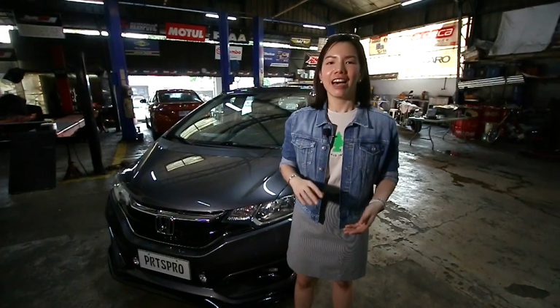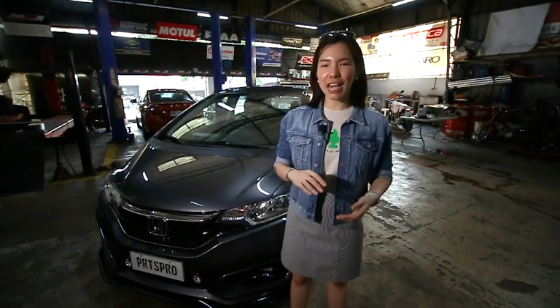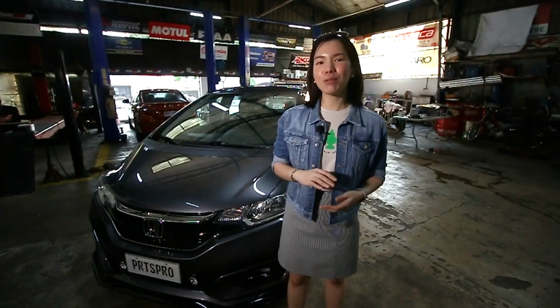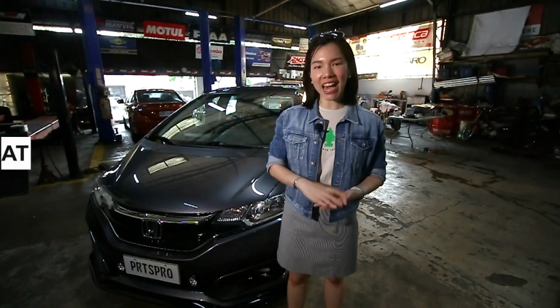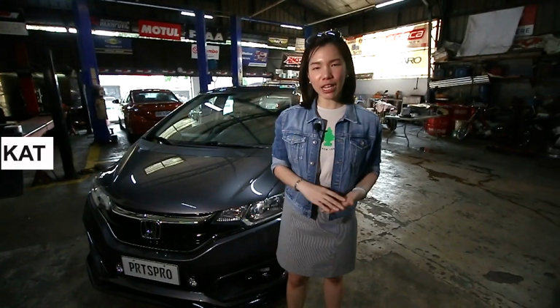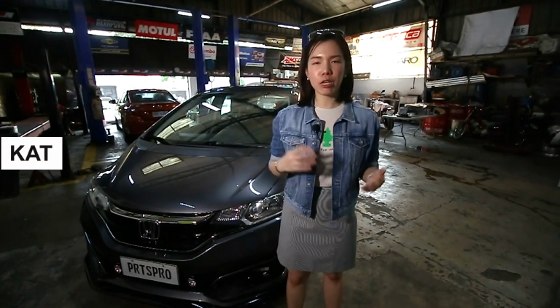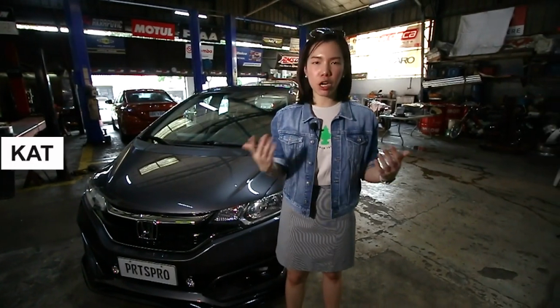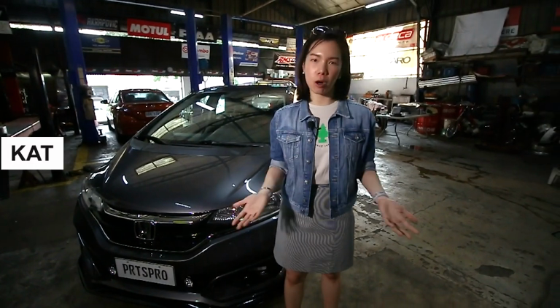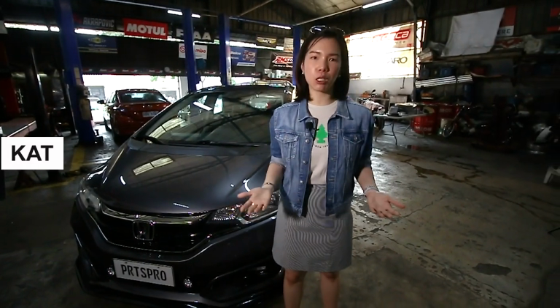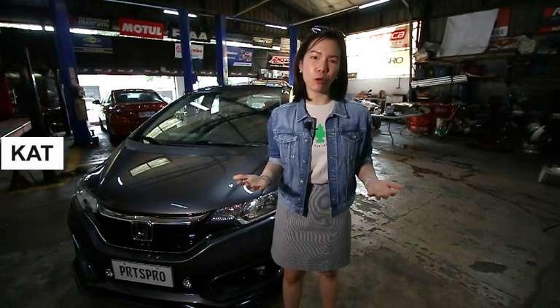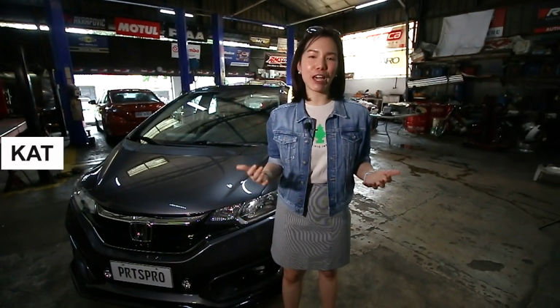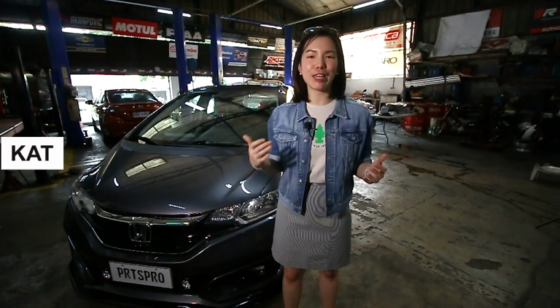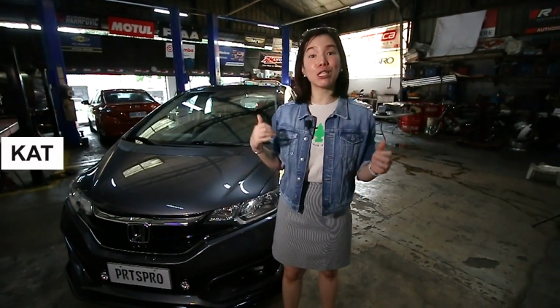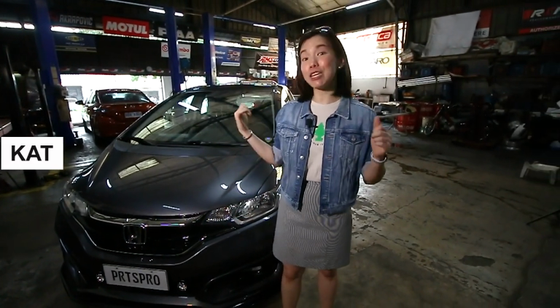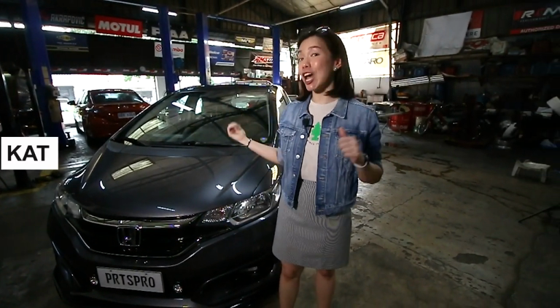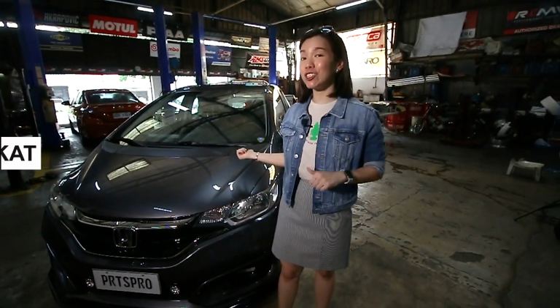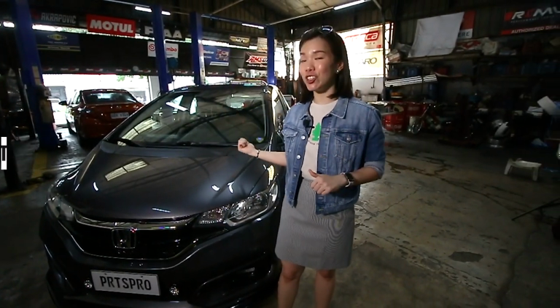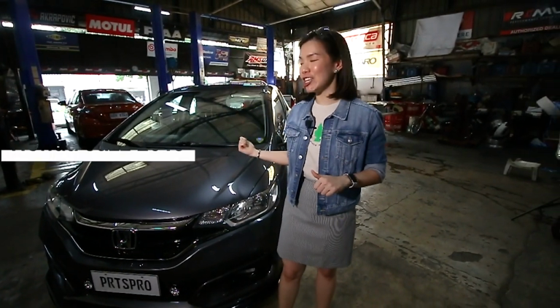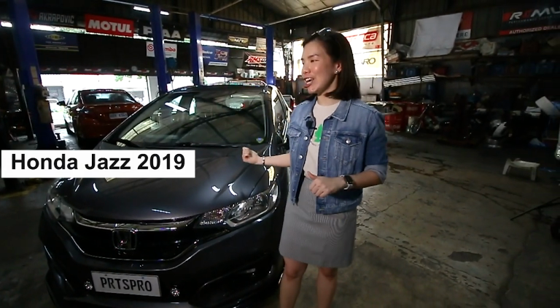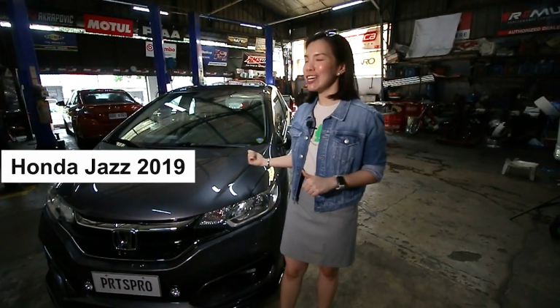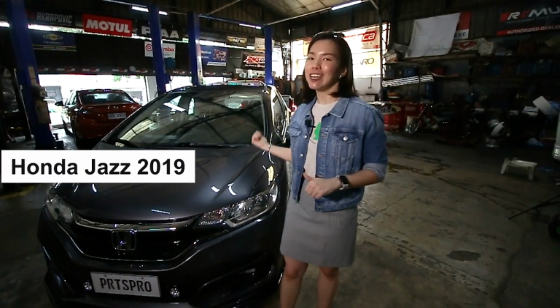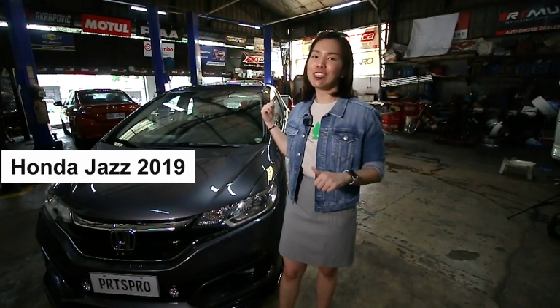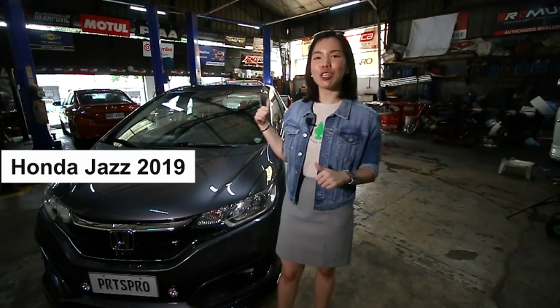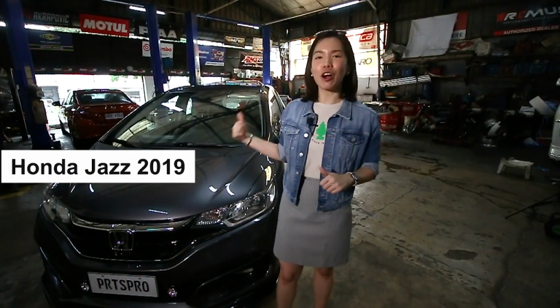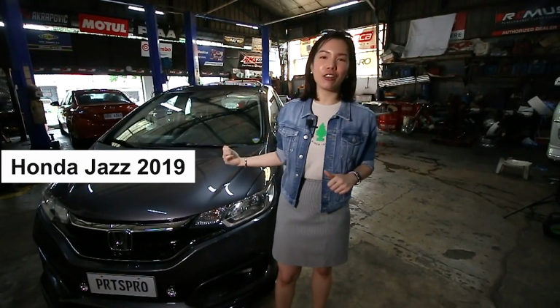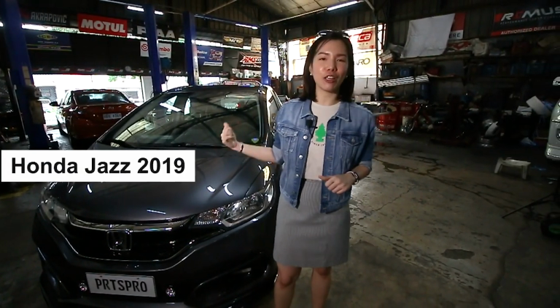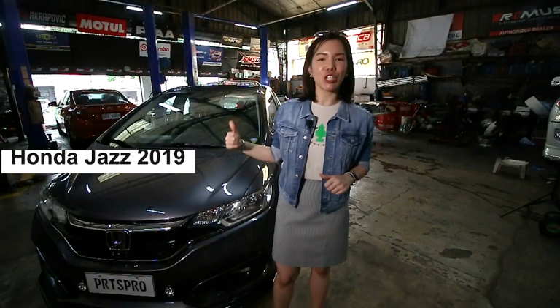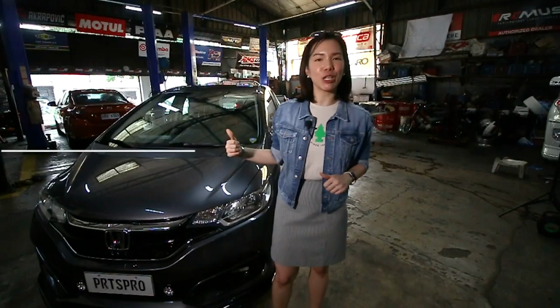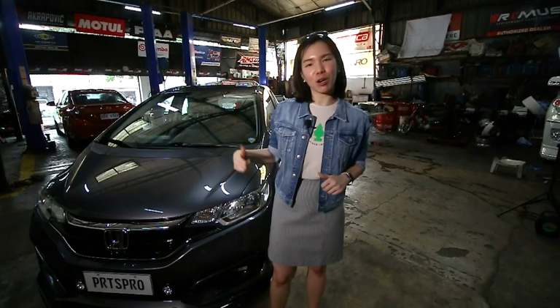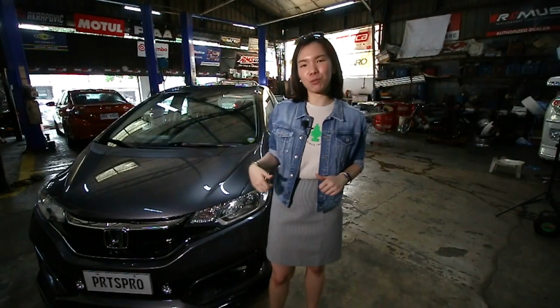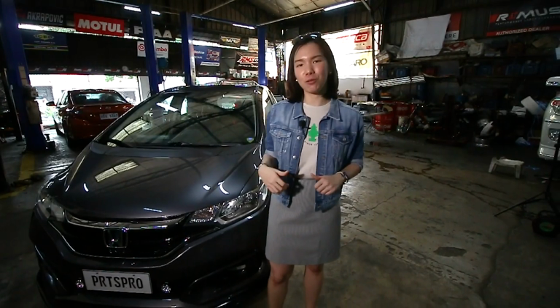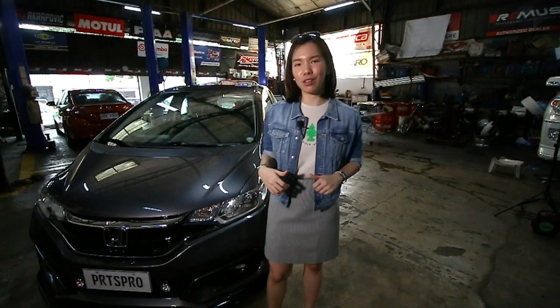Hi, I'm Kat. I'm here at Parts Pro and this is my Jazz GK. This is the car that I trusted Parts Pro with.